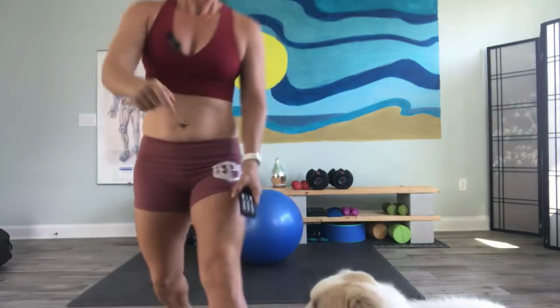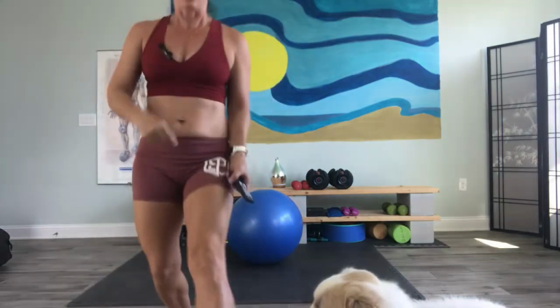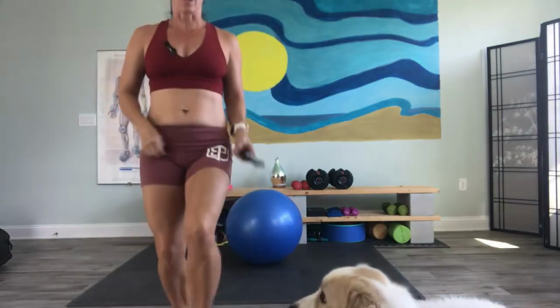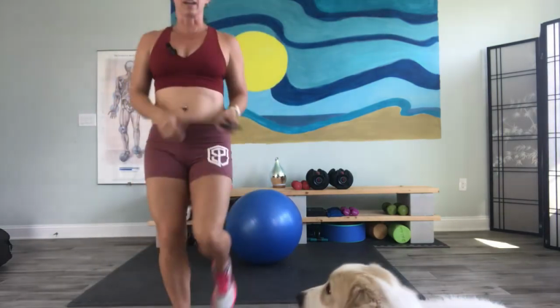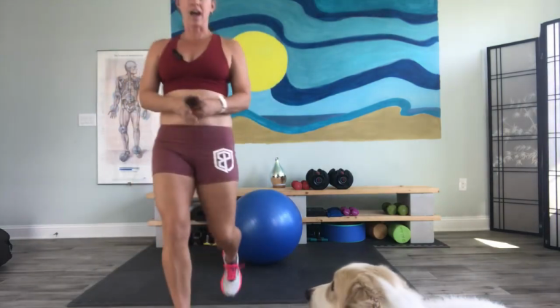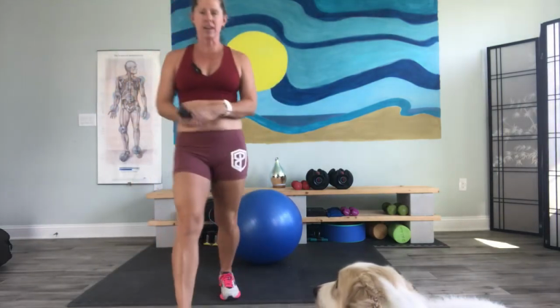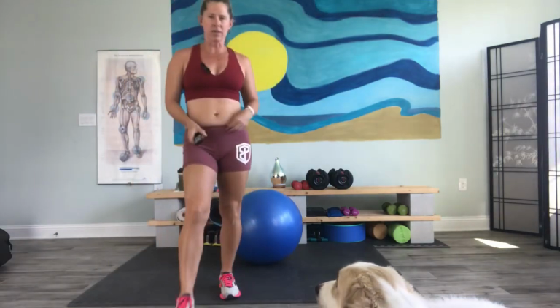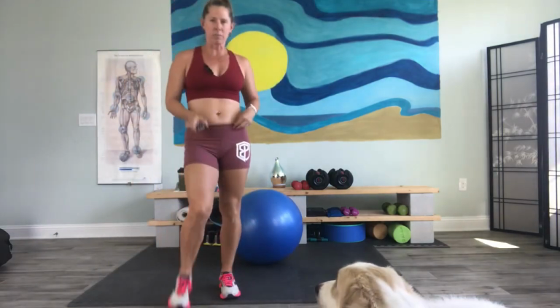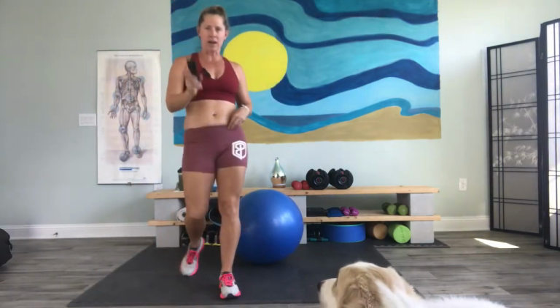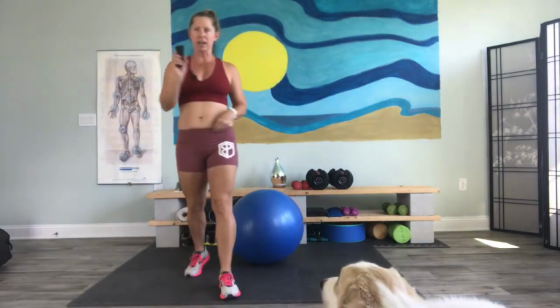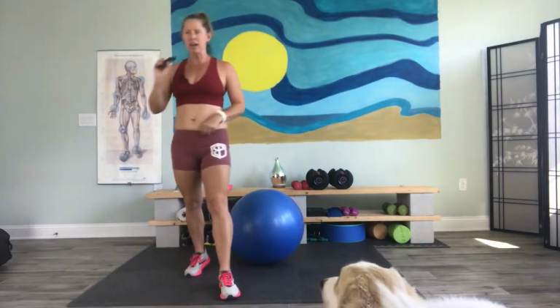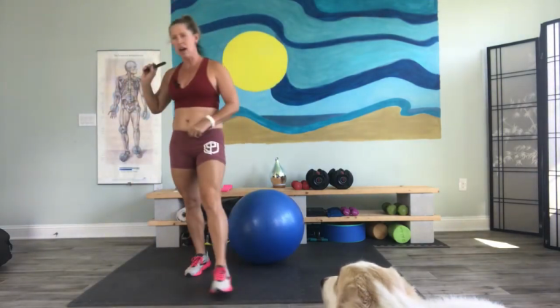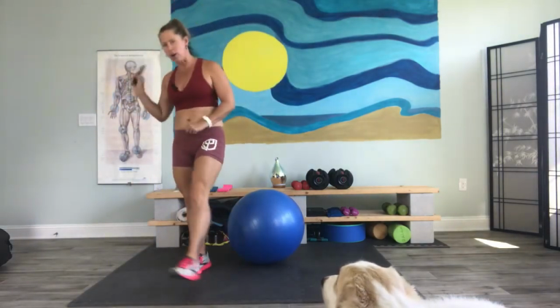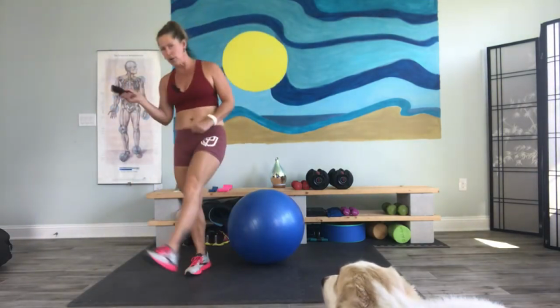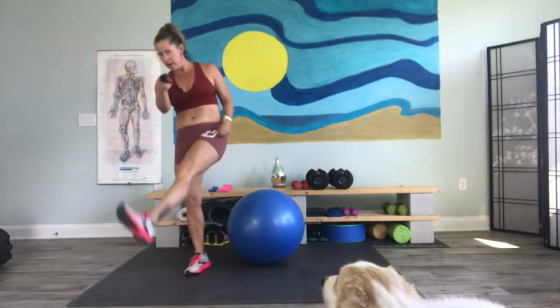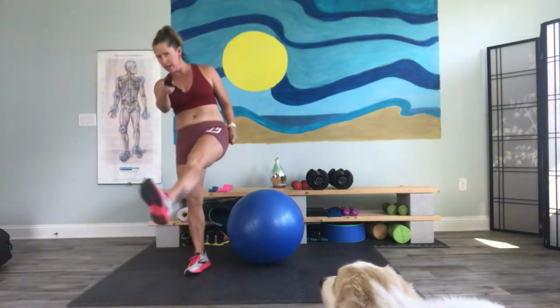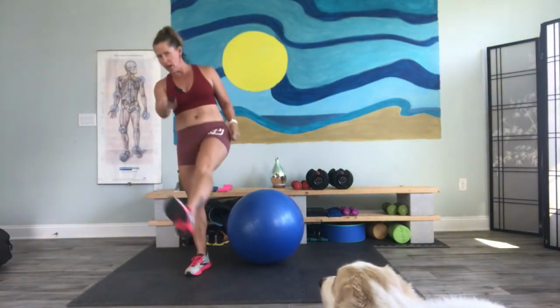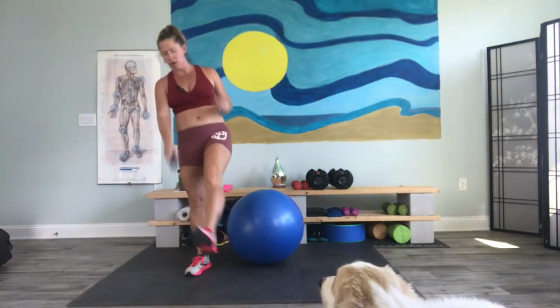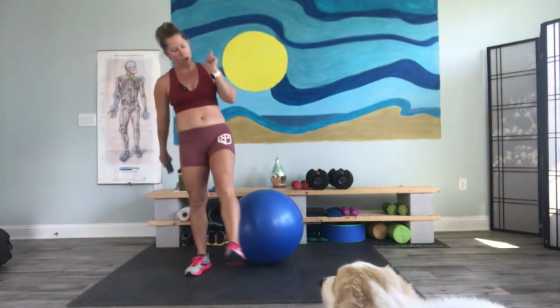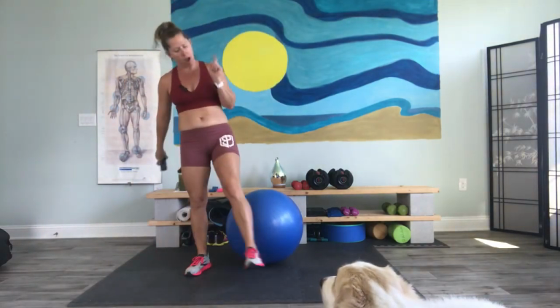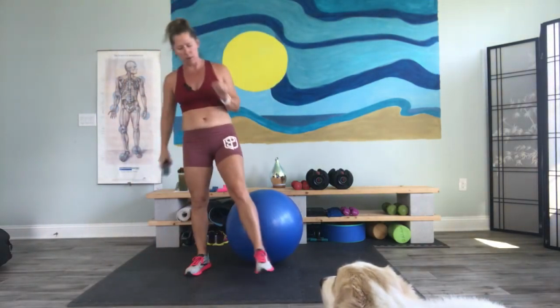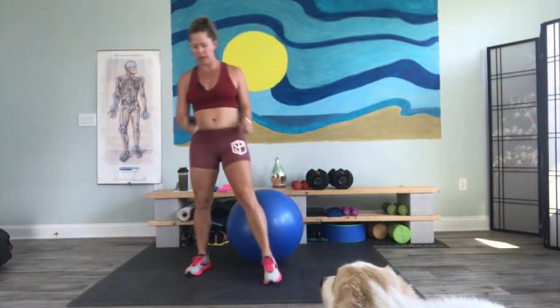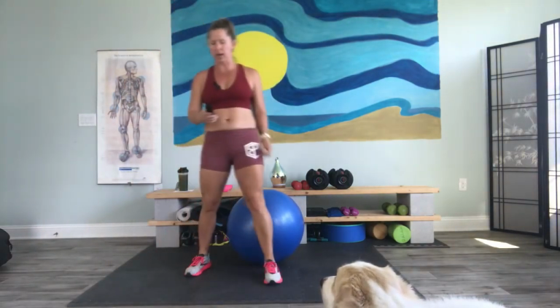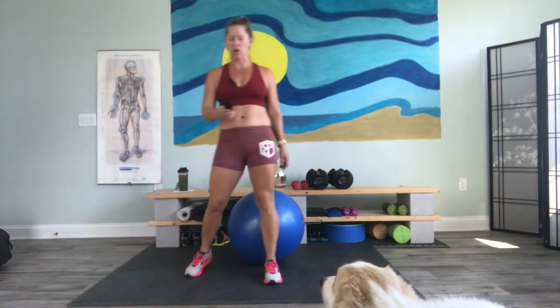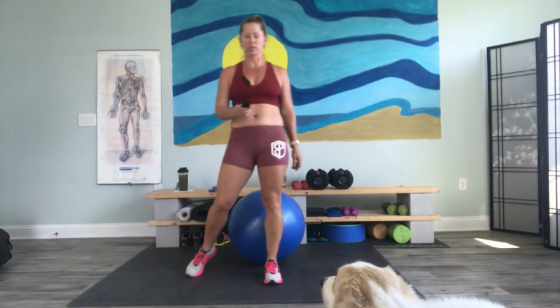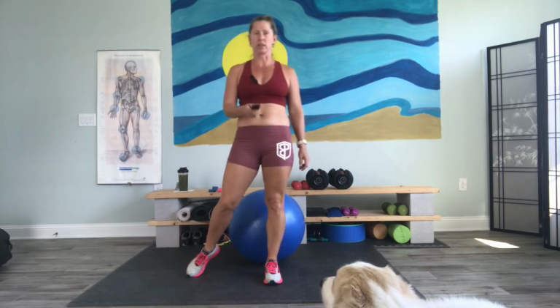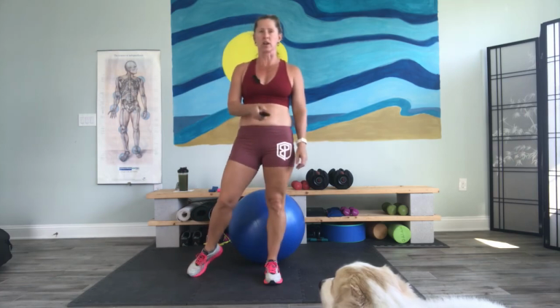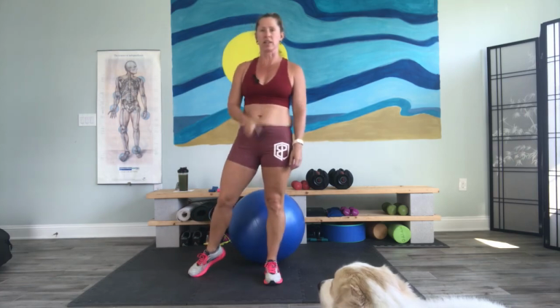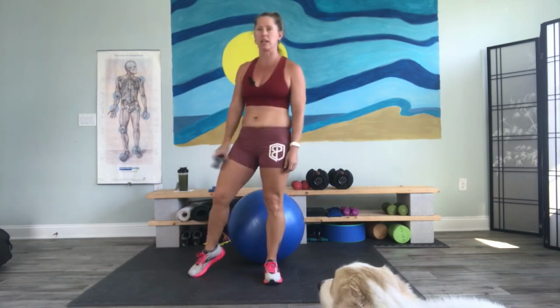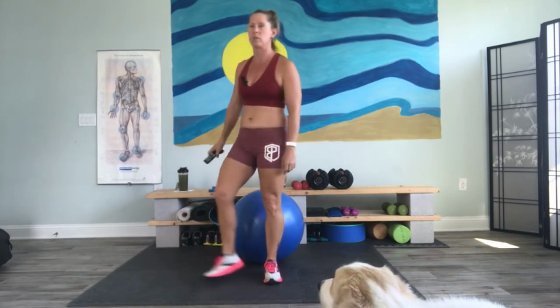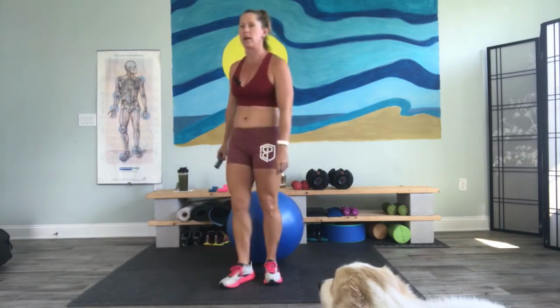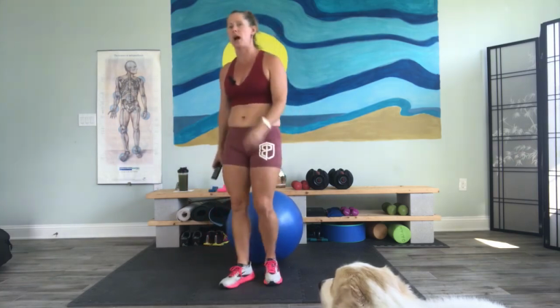Howdy everybody. Are you ready to get going? I'm ready to get going. Let's go ahead and start that timer right now.